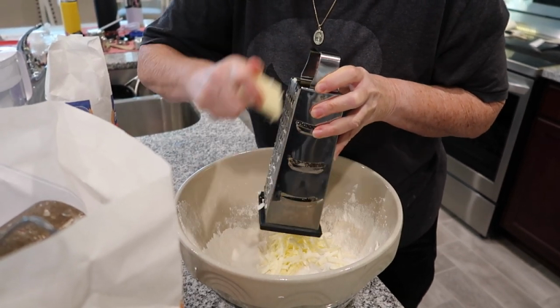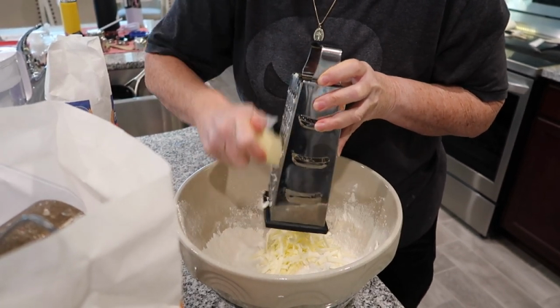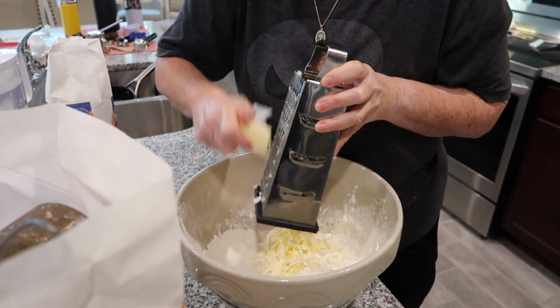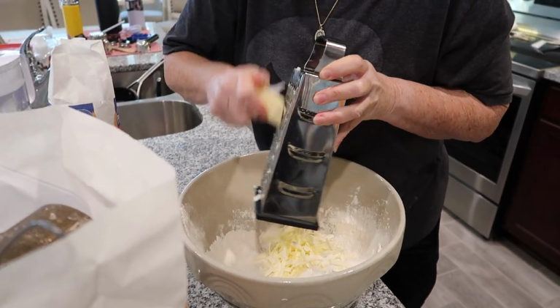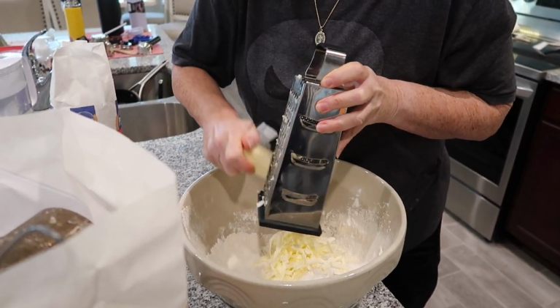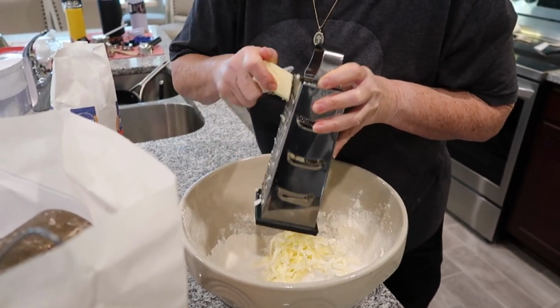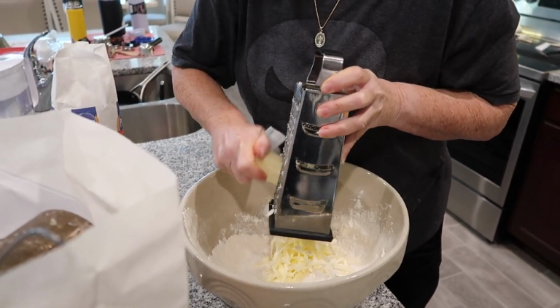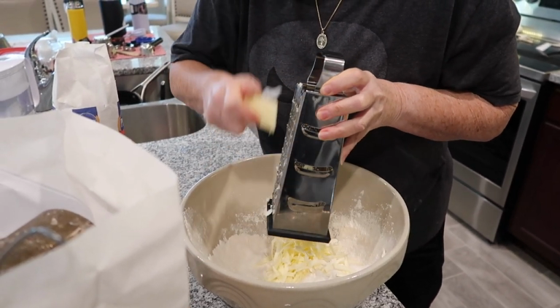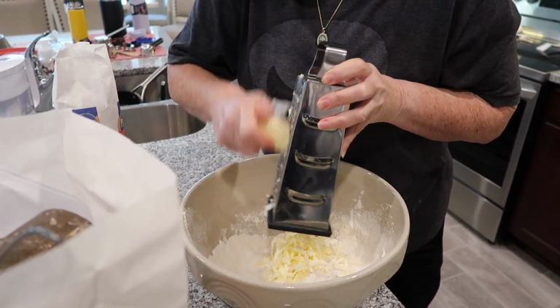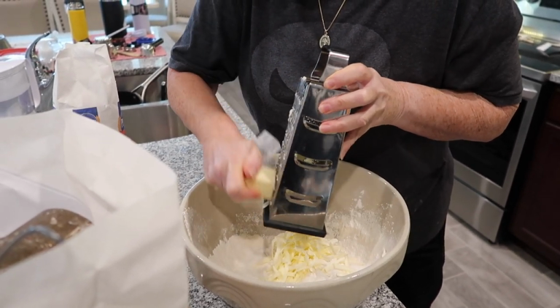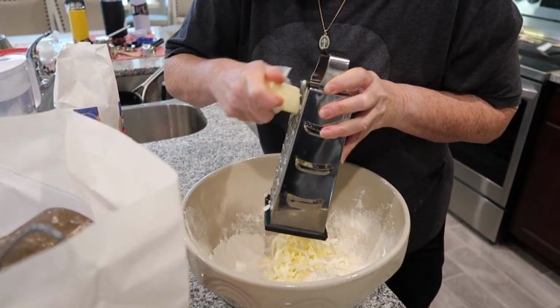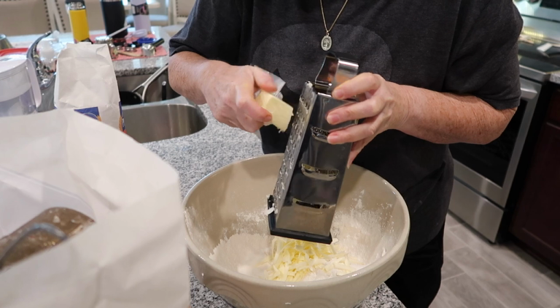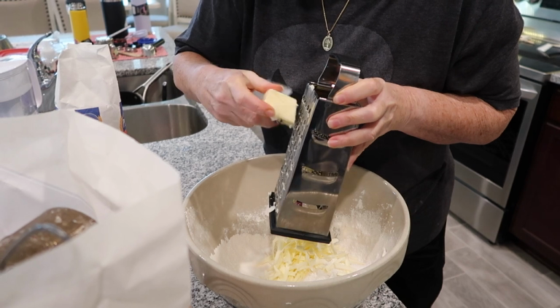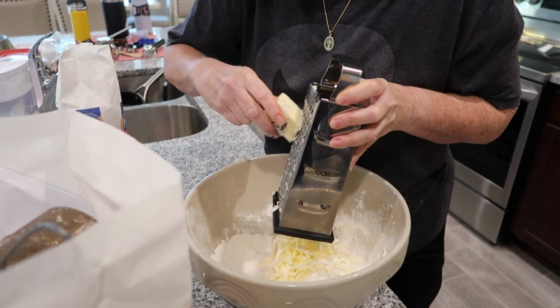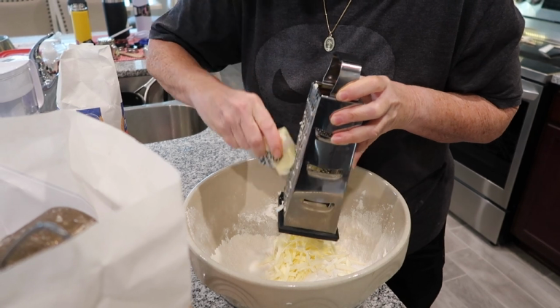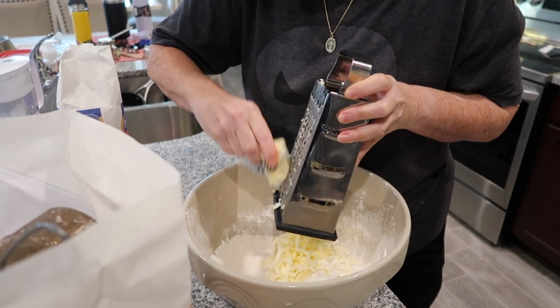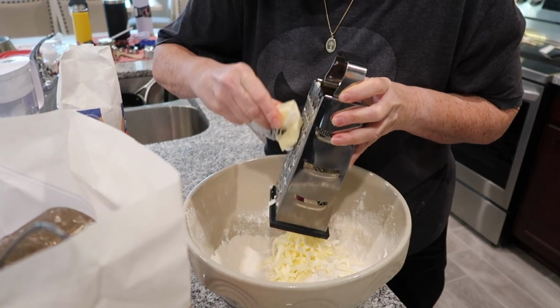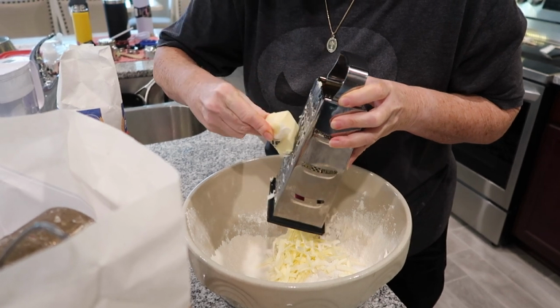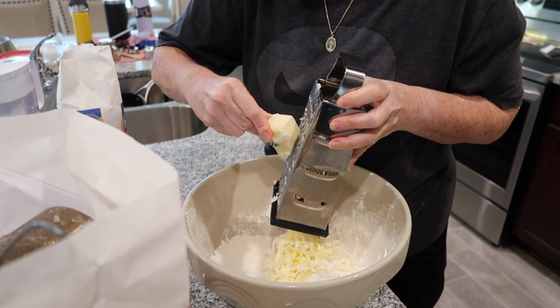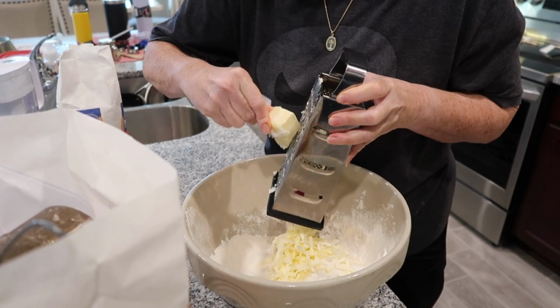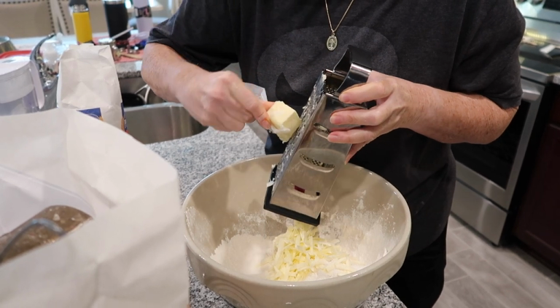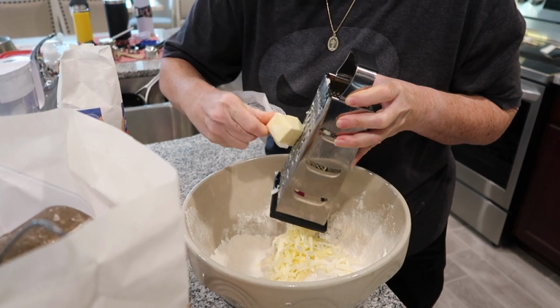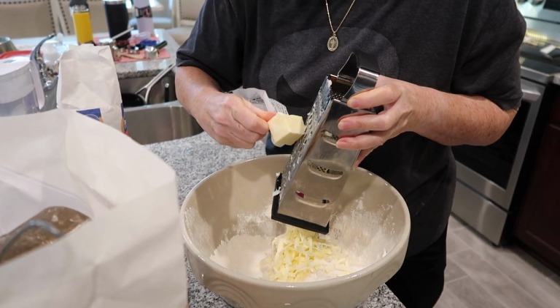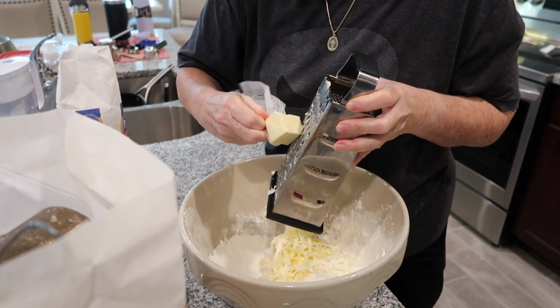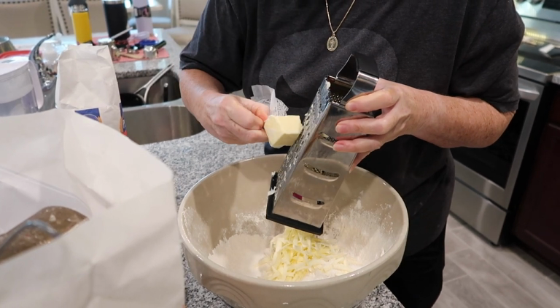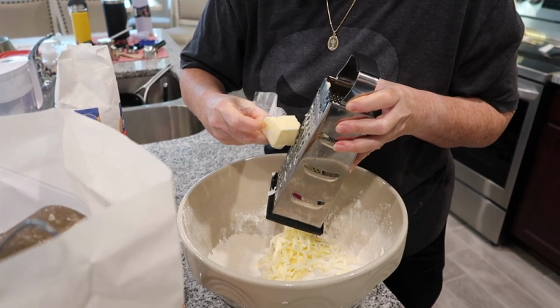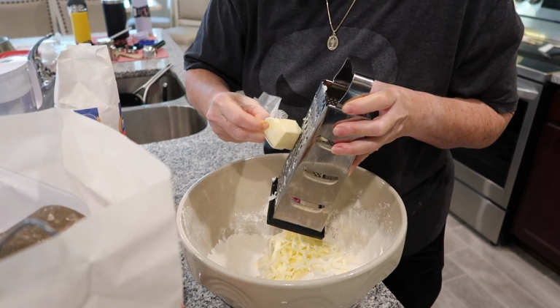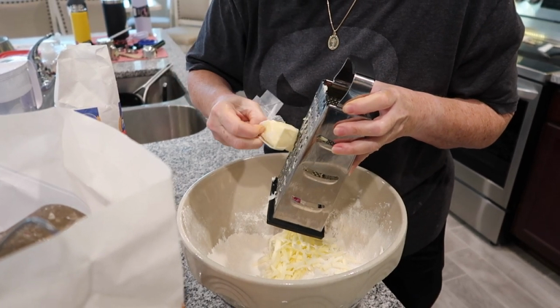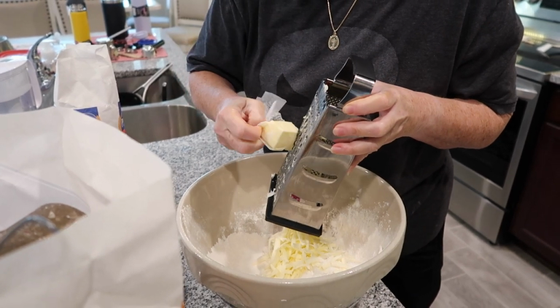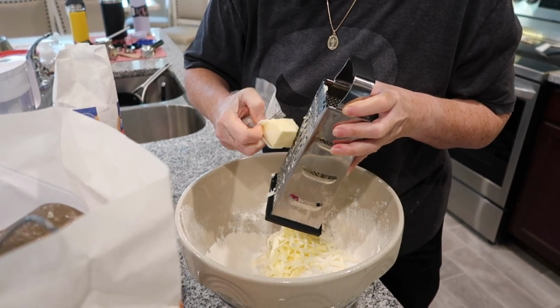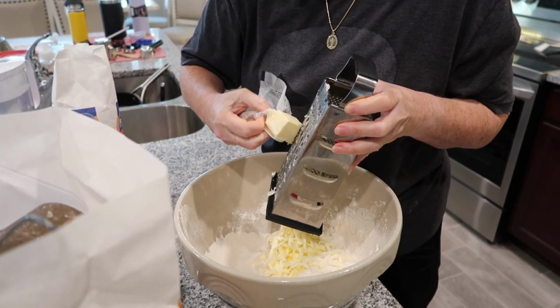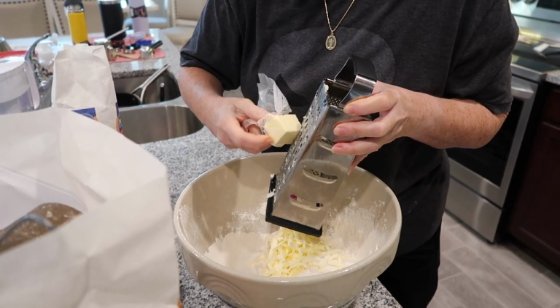I do have a pastry blender — a purling tool — that I will use once I get this bowl full.